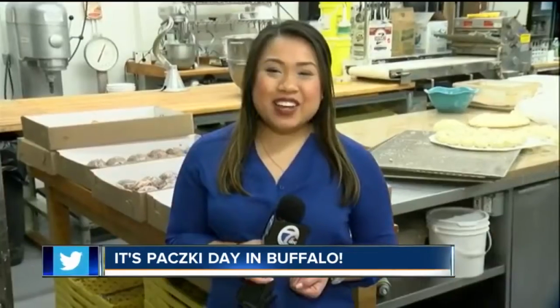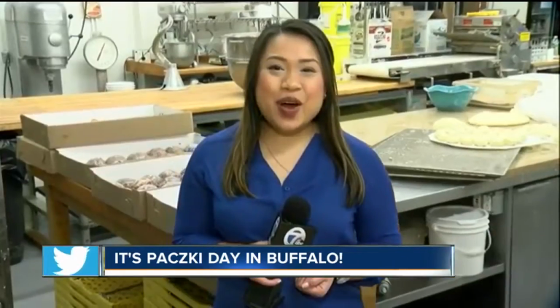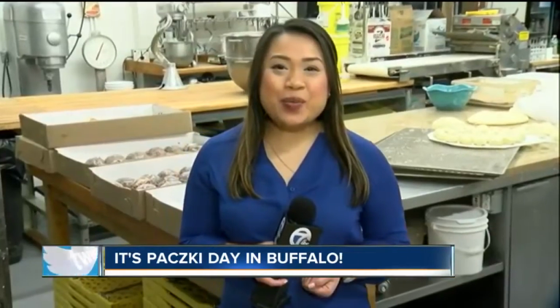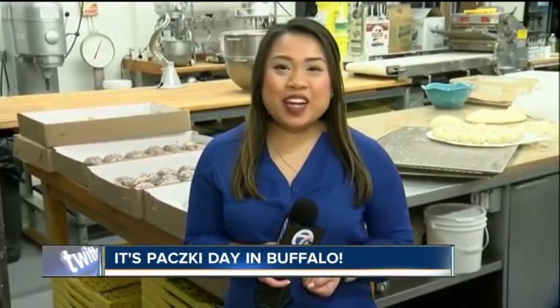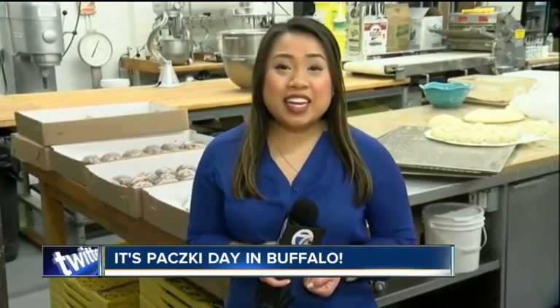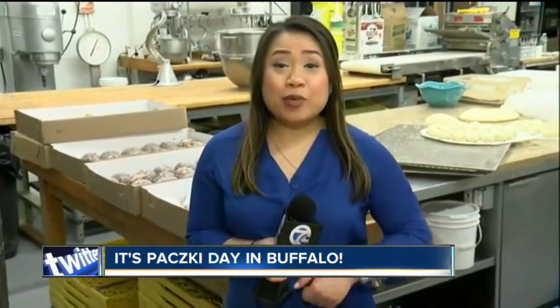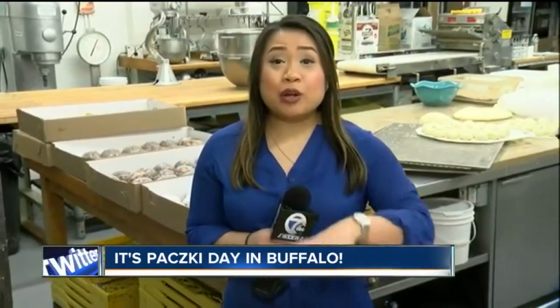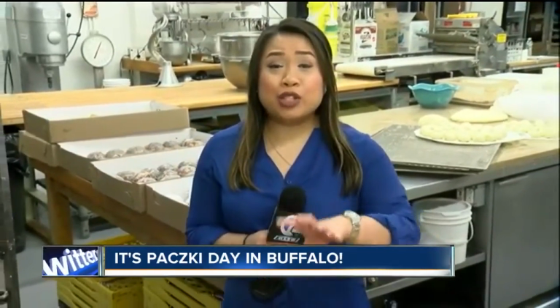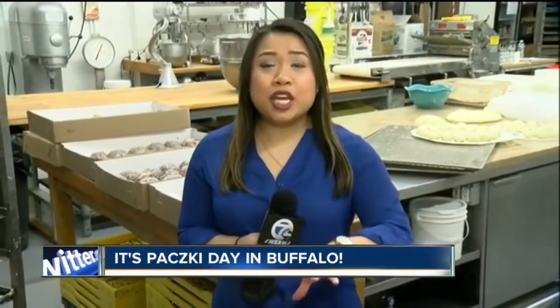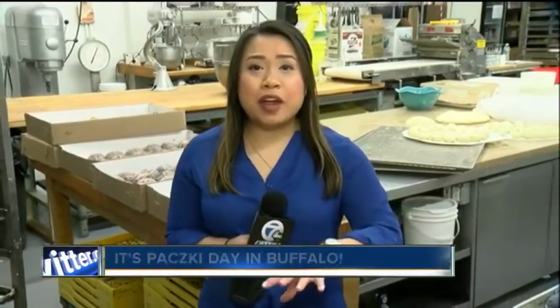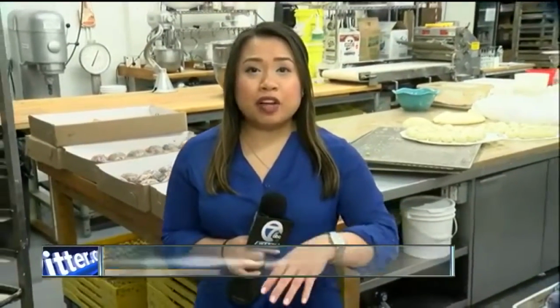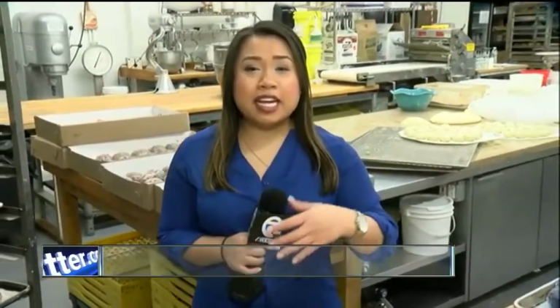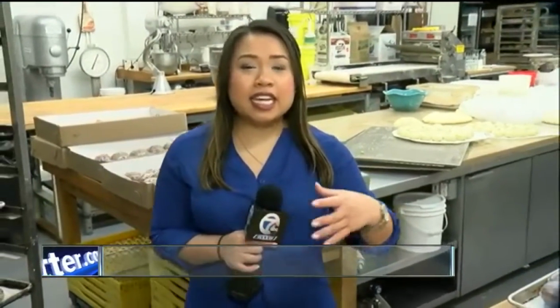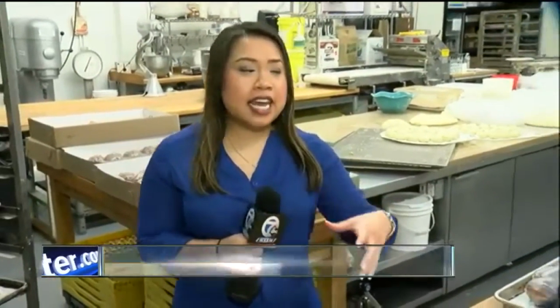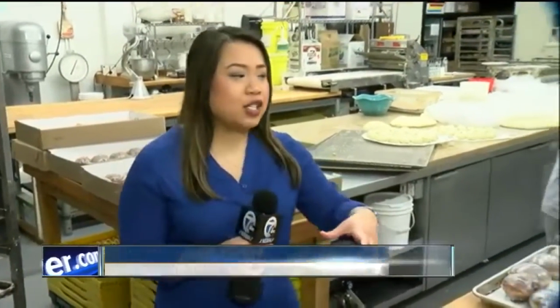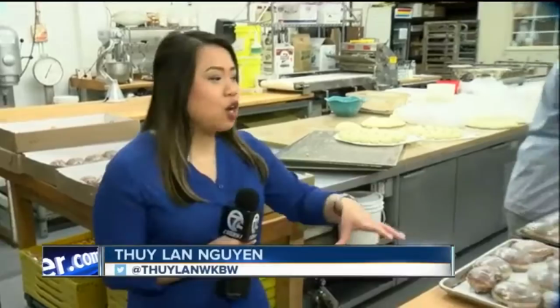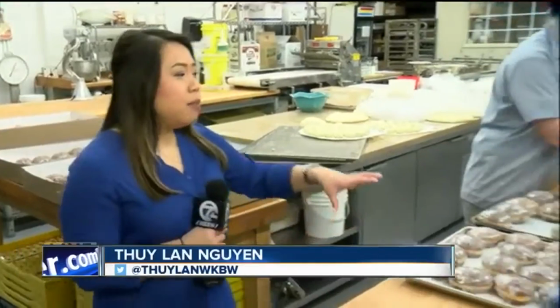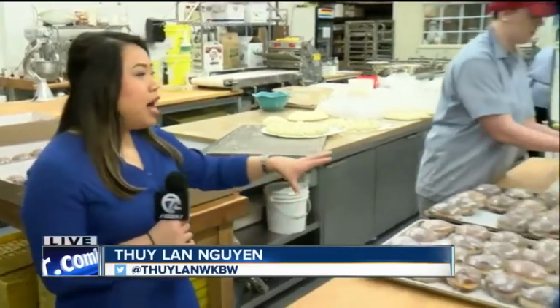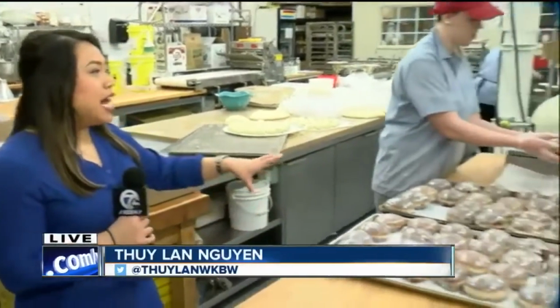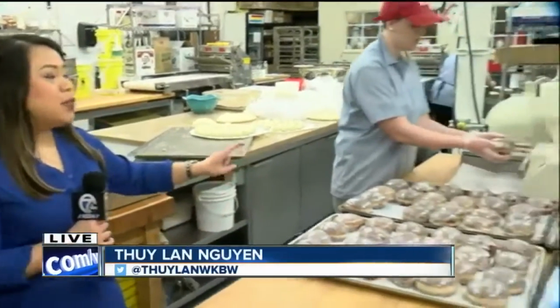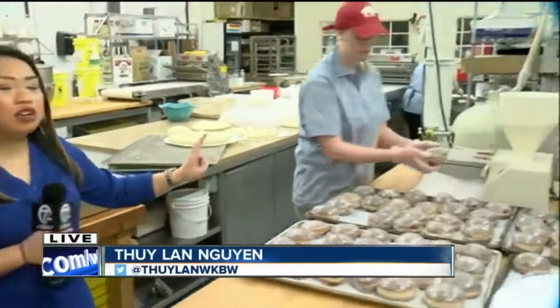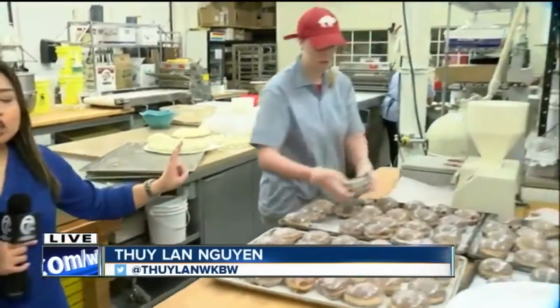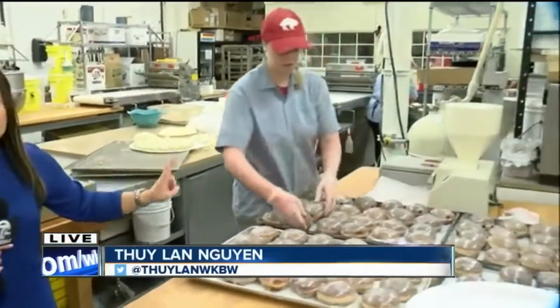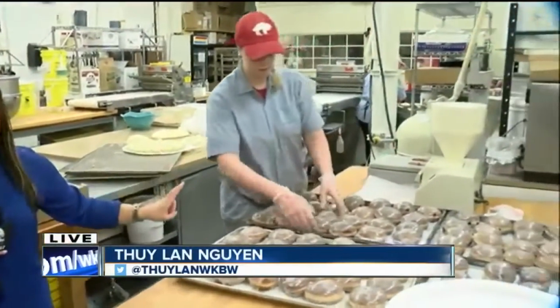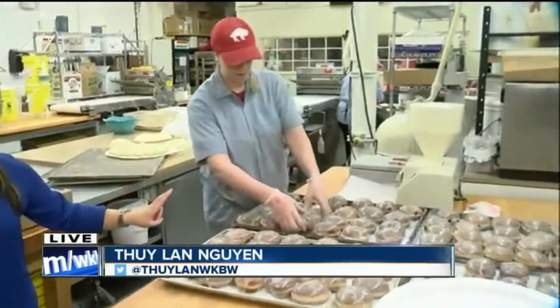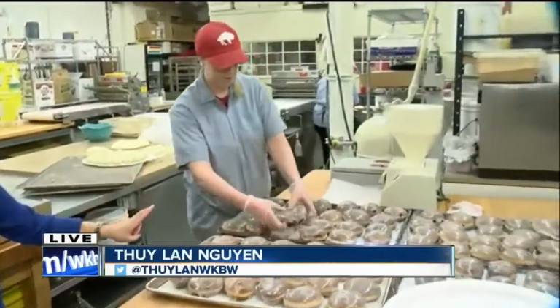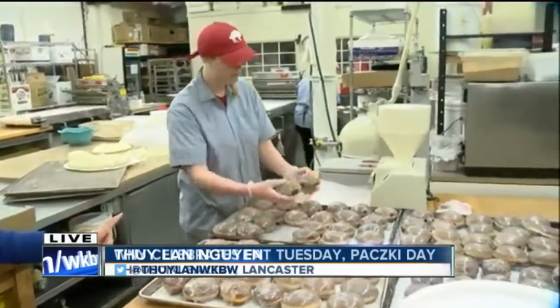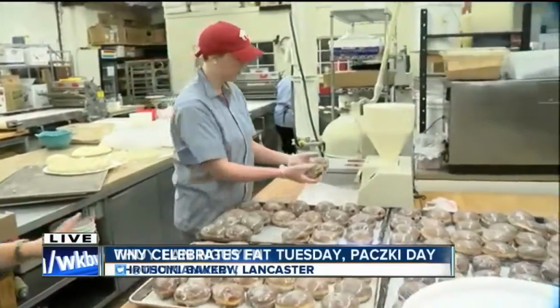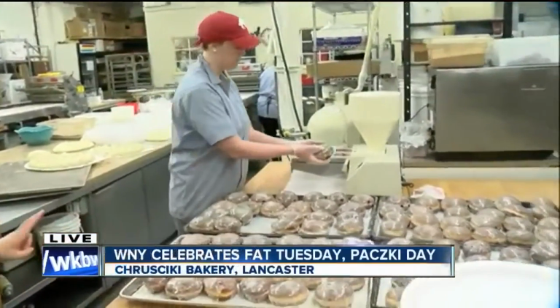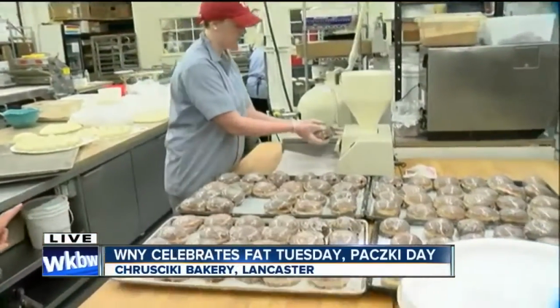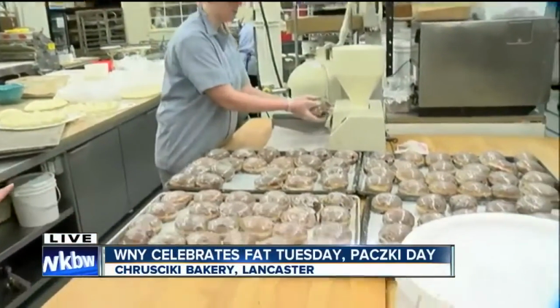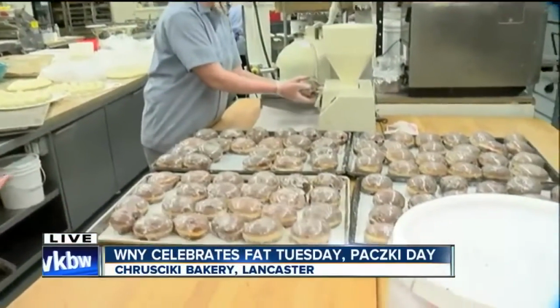Good morning. We're at Krushiki Bakery in Lancaster. Molly has been here since 2 a.m. filling. Look at her — she's a machine.